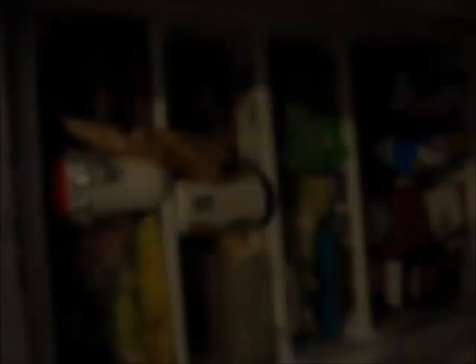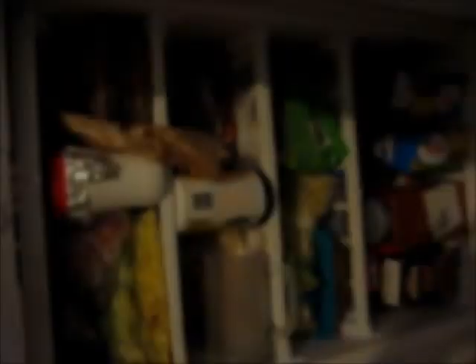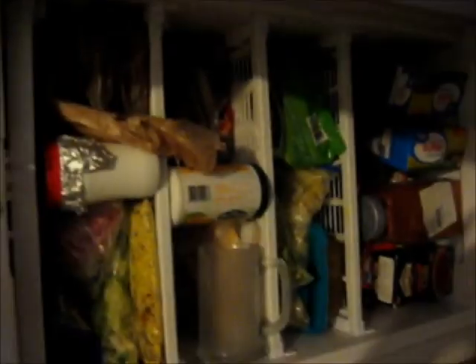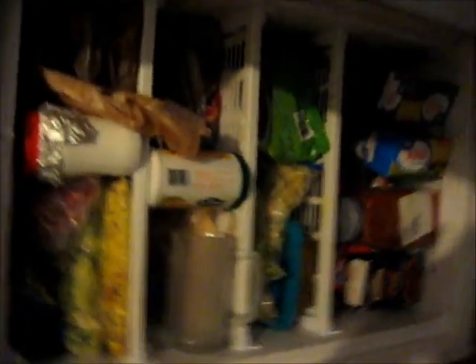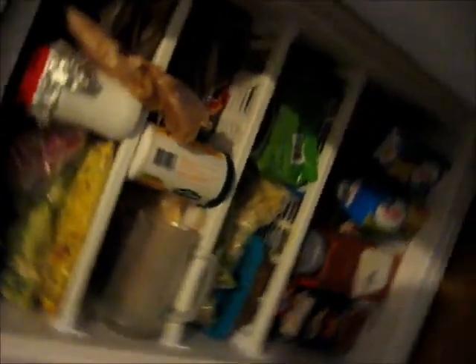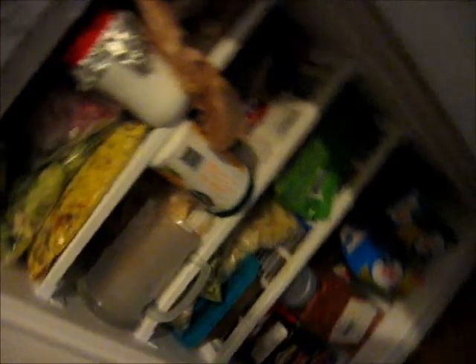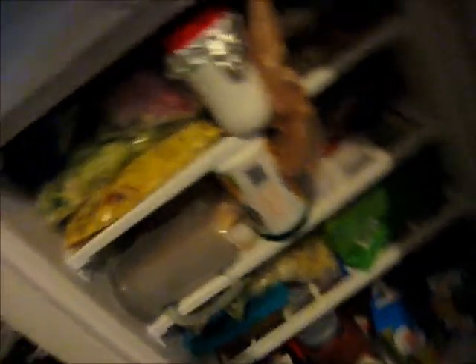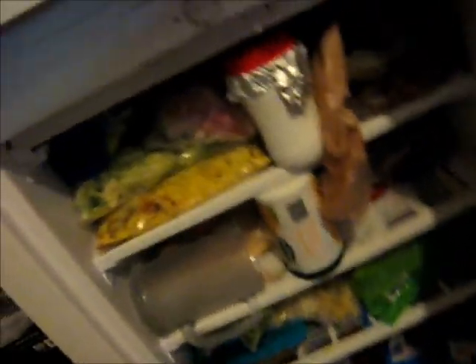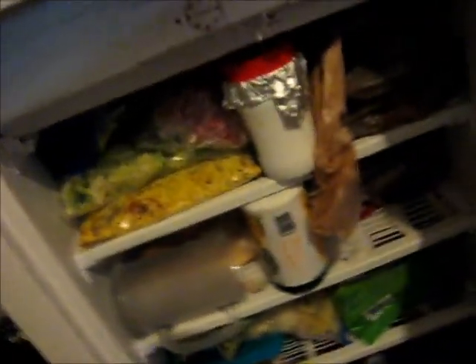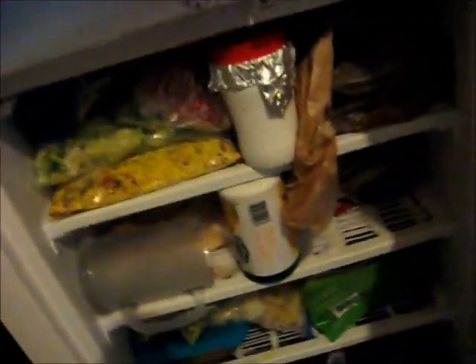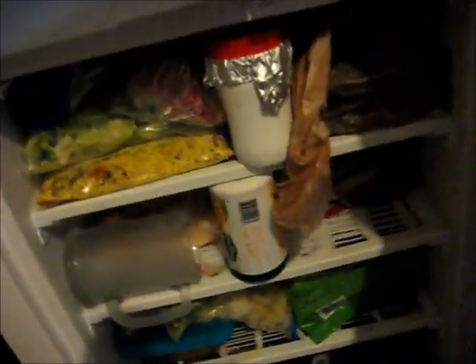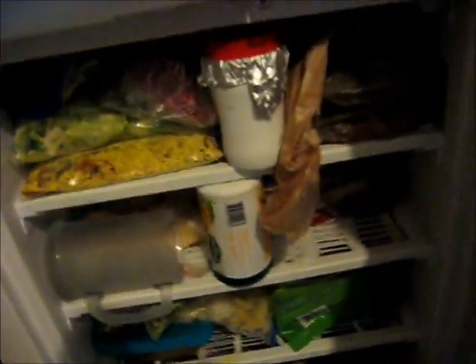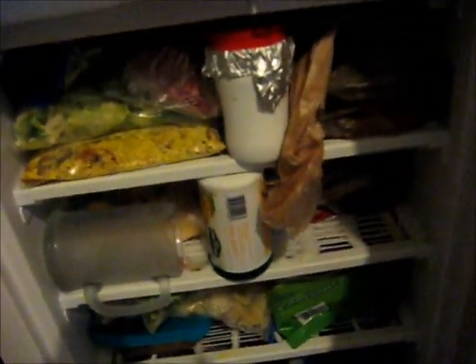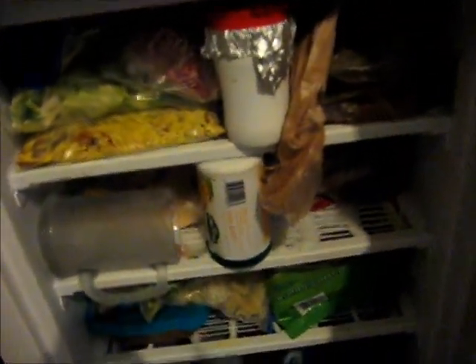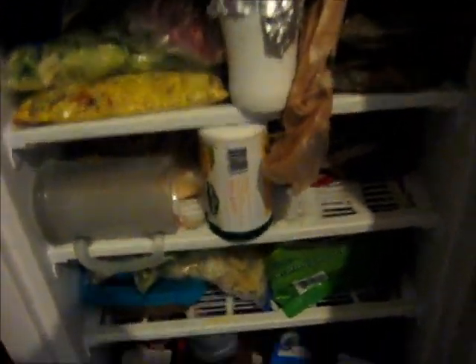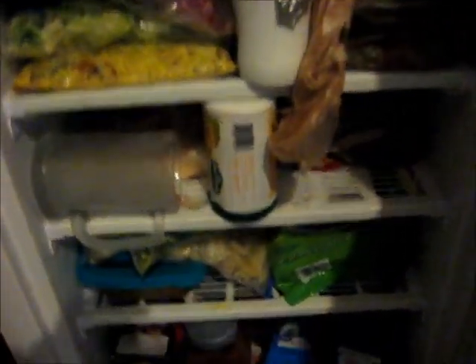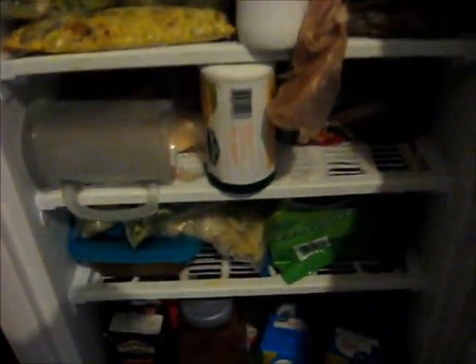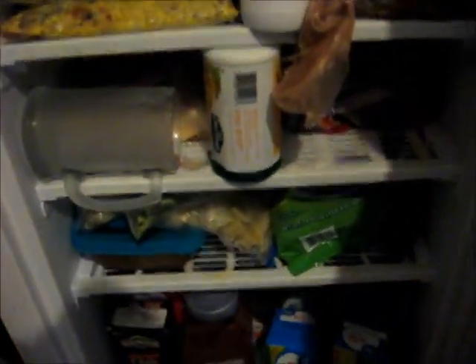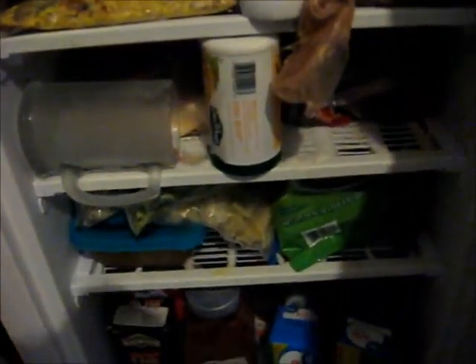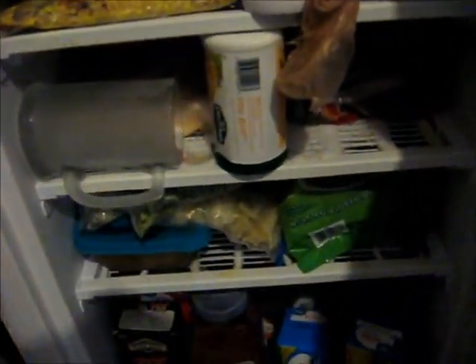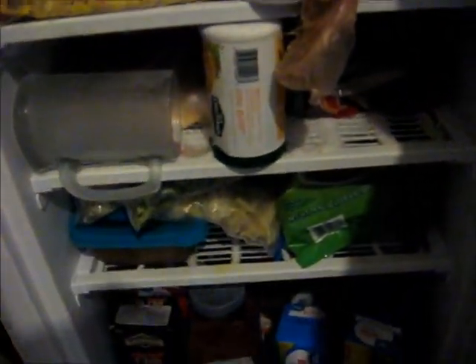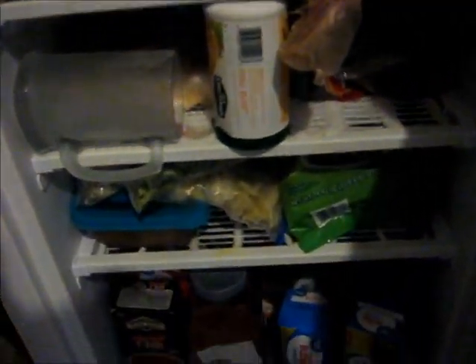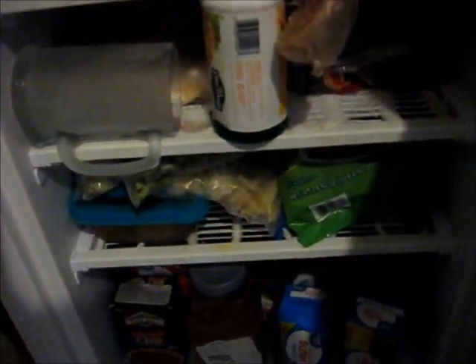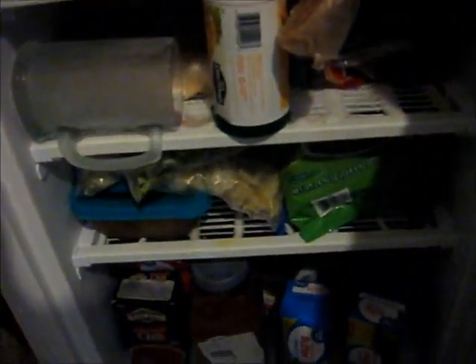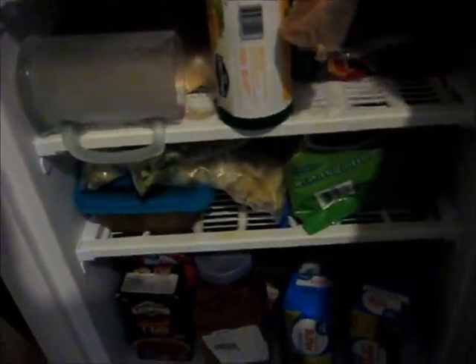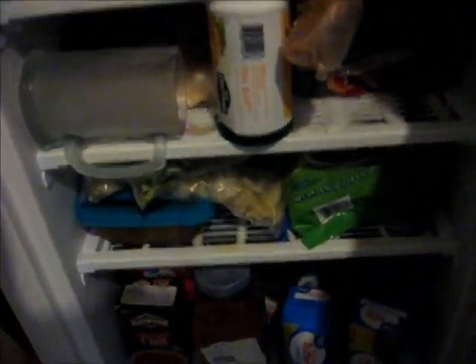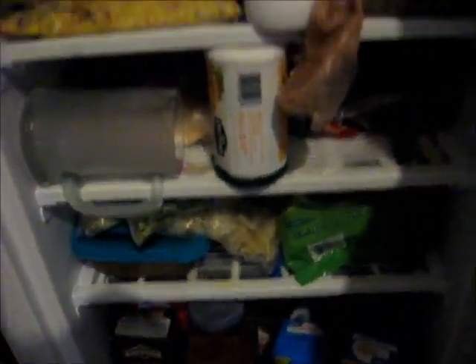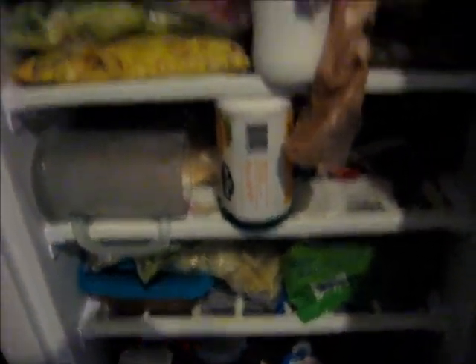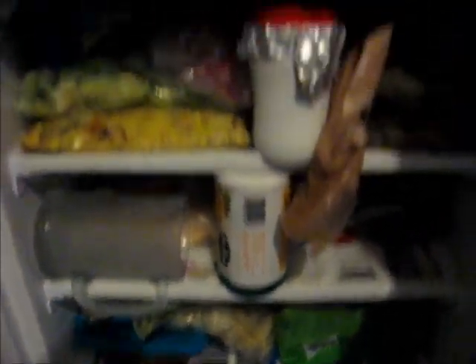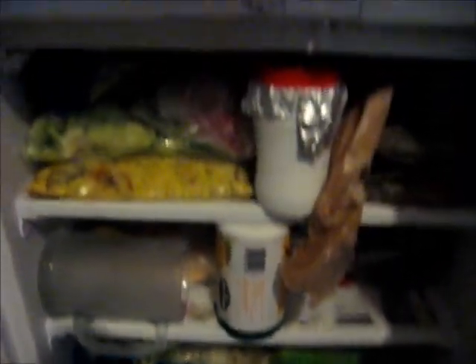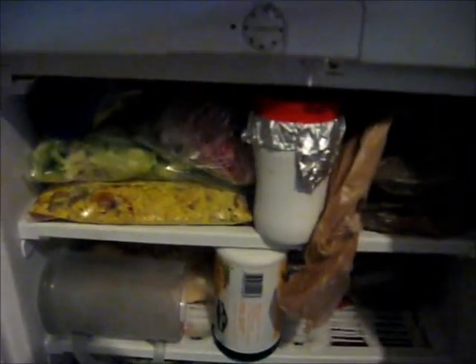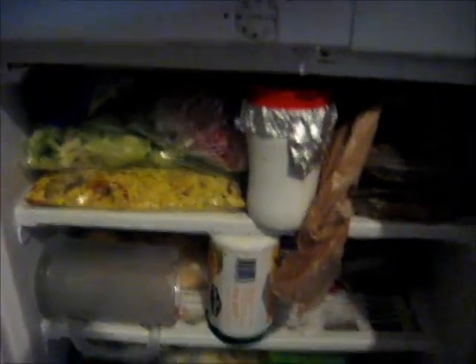Next comes the freezer. That's going to be a little harder to do.